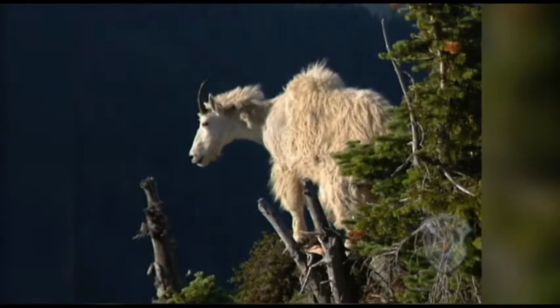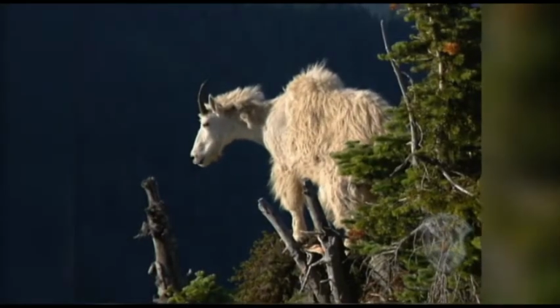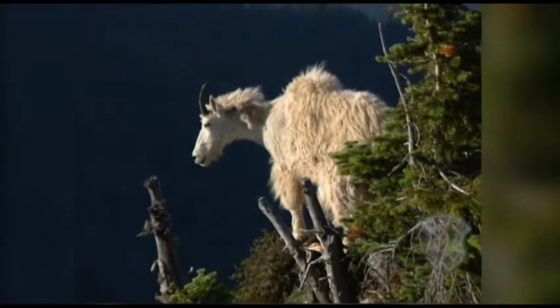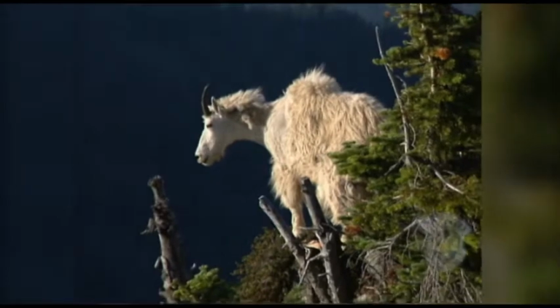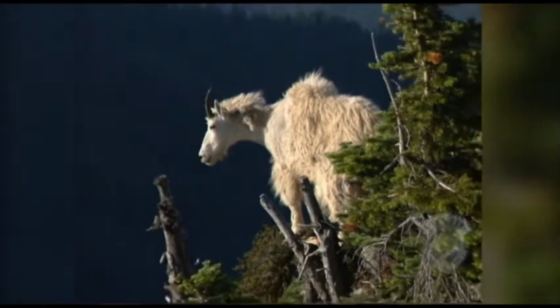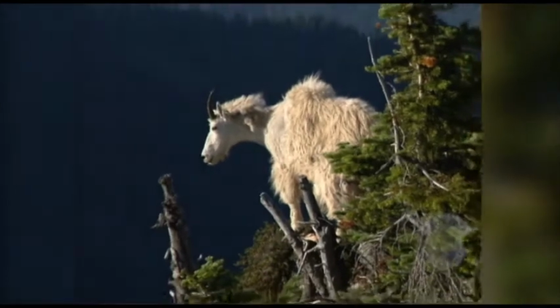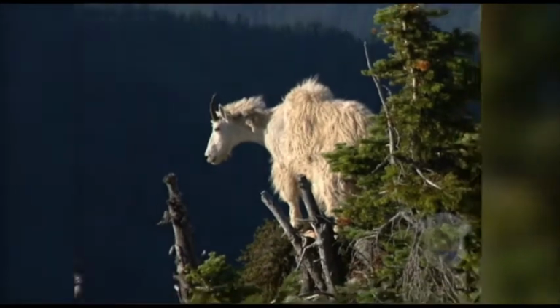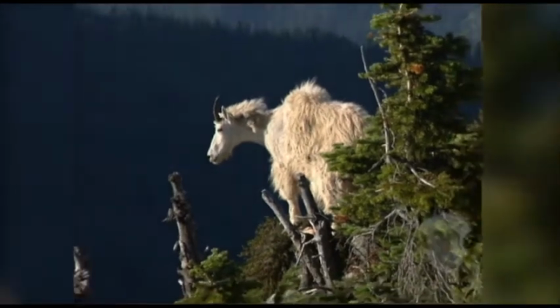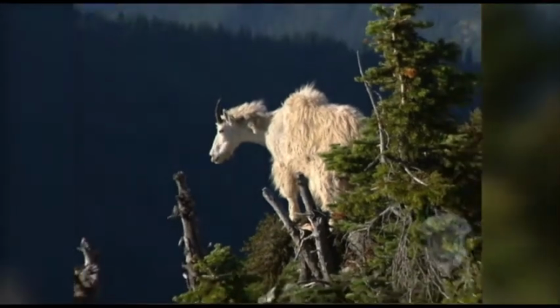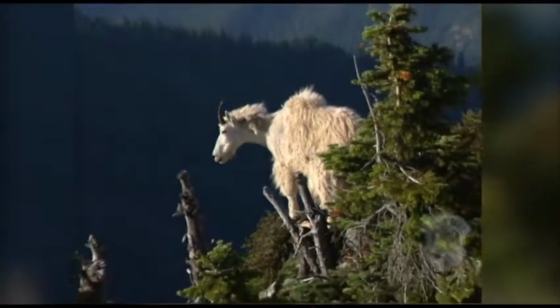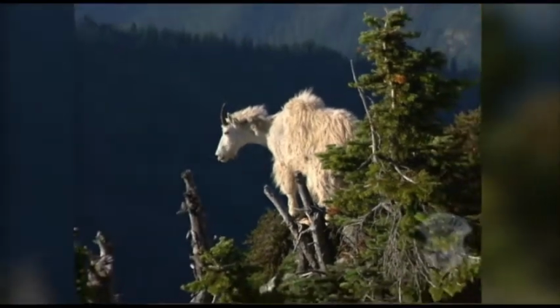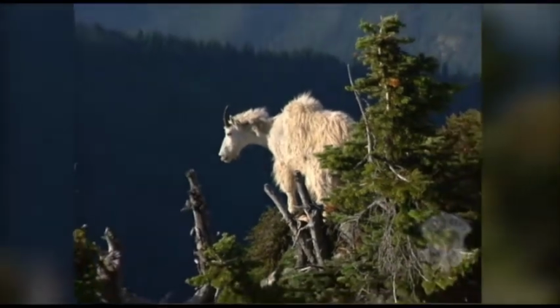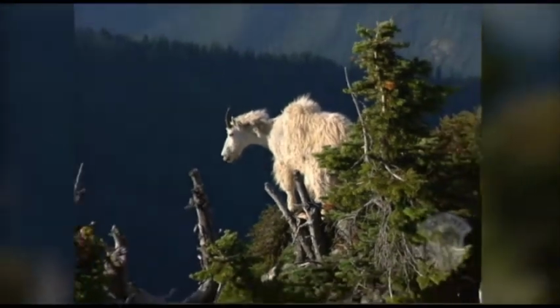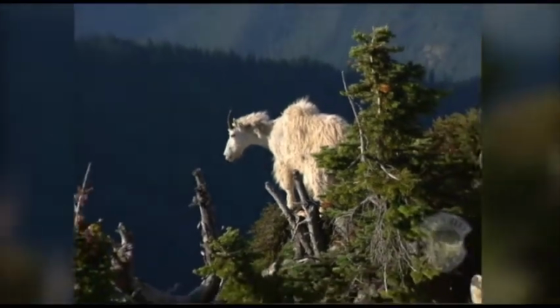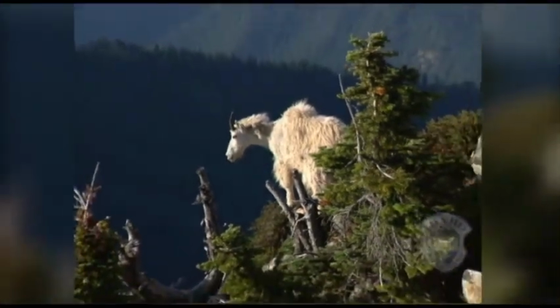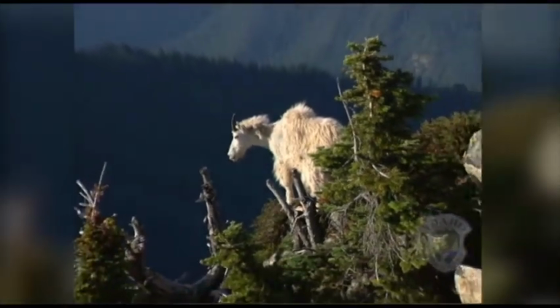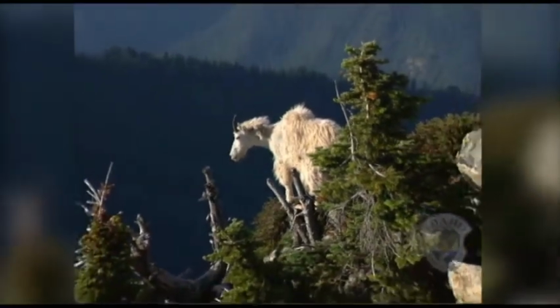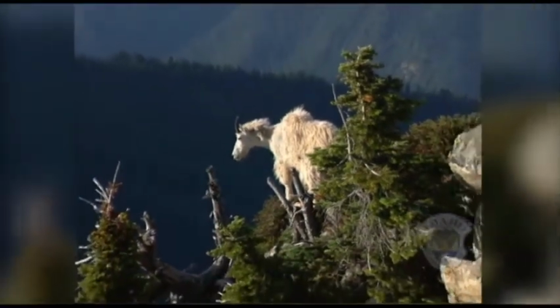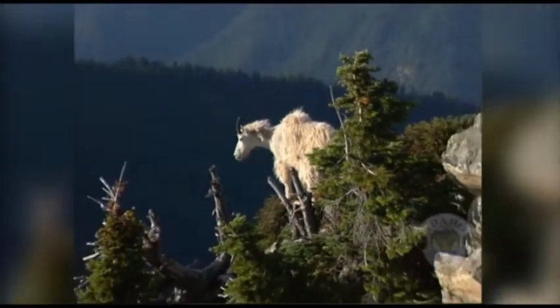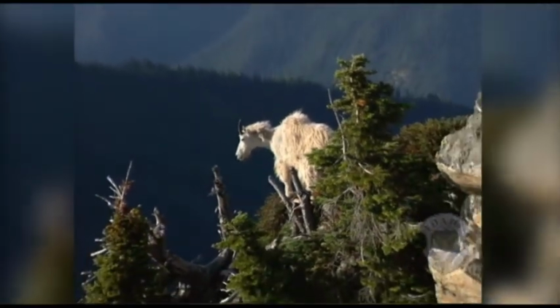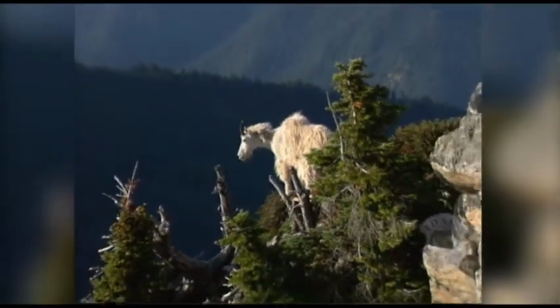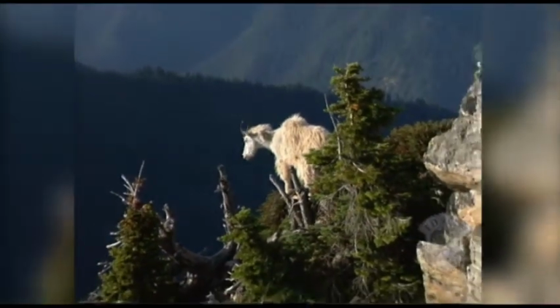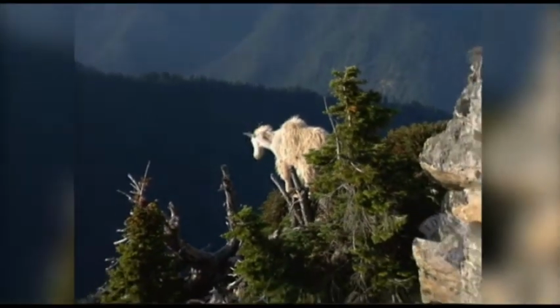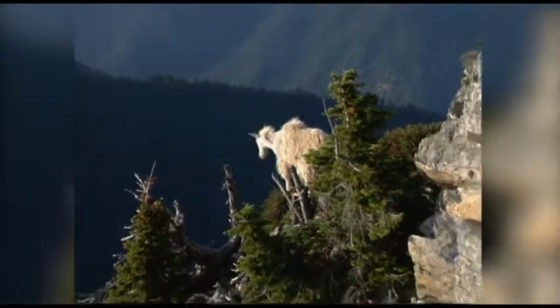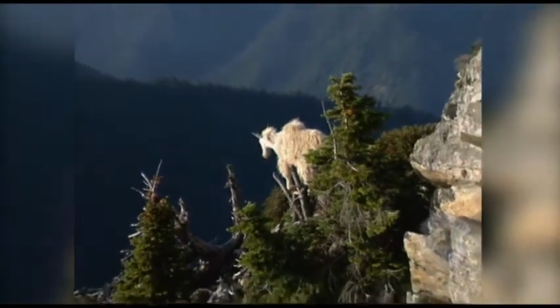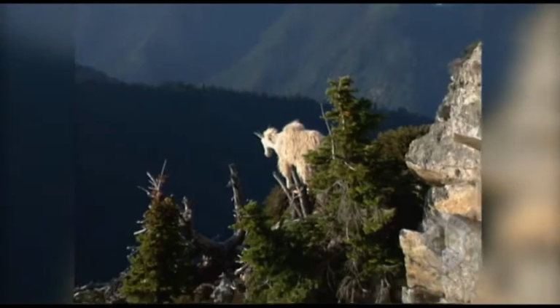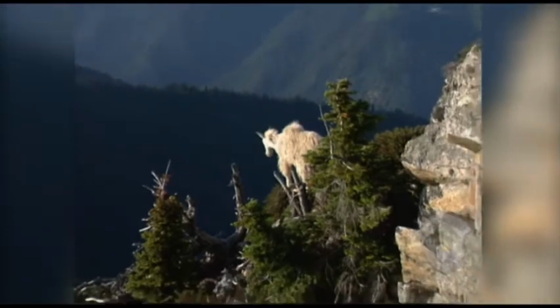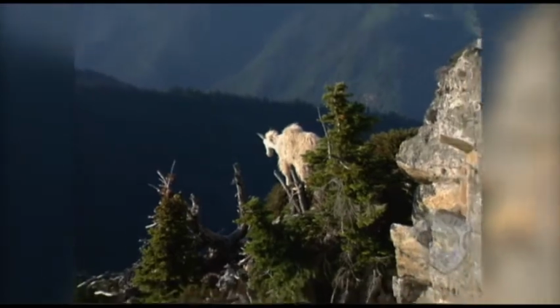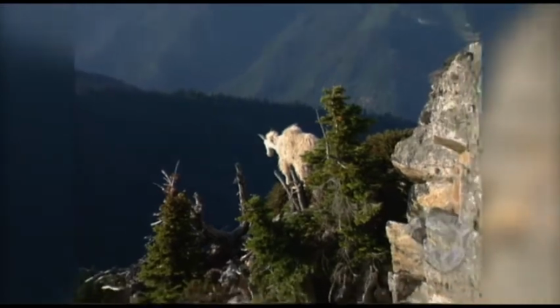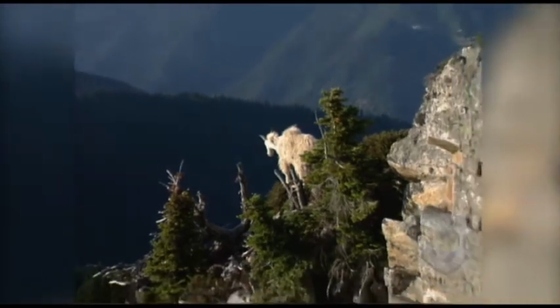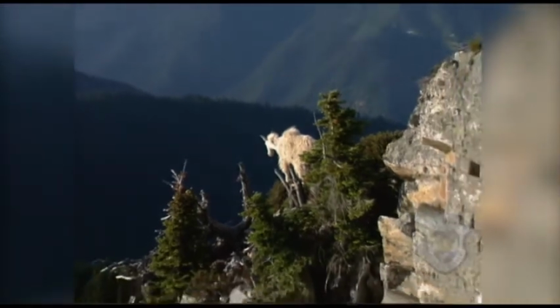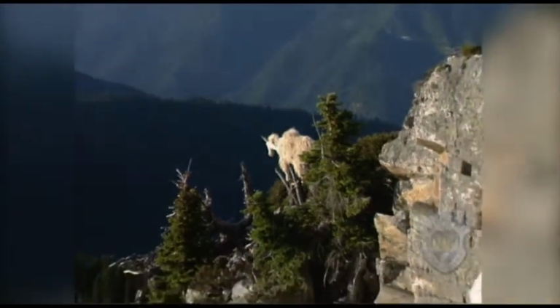When an animal lives in a place that has the right amount of all these things, then it's living in a healthy habitat. Let's take a closer look.